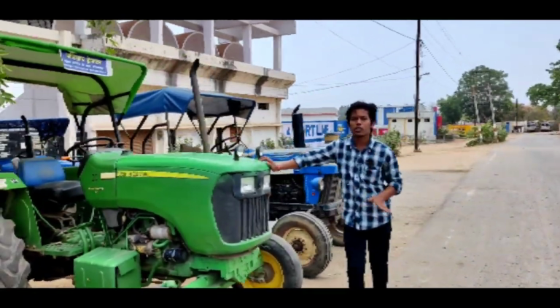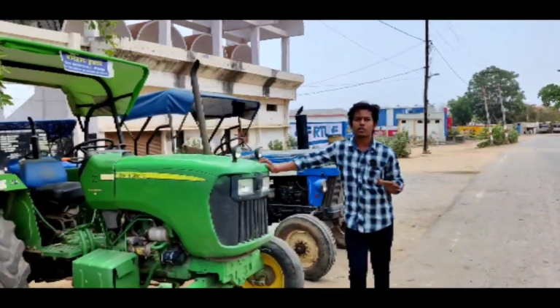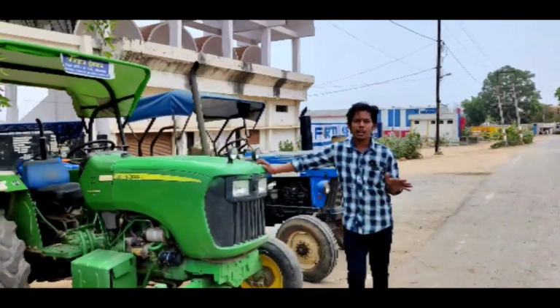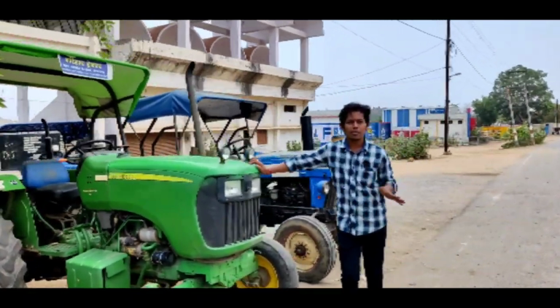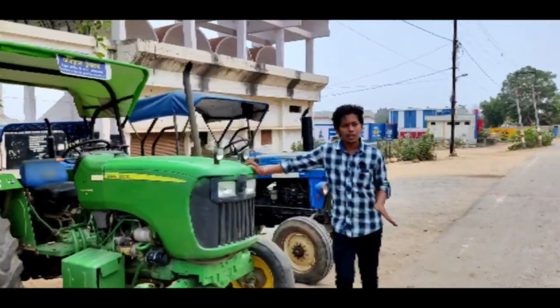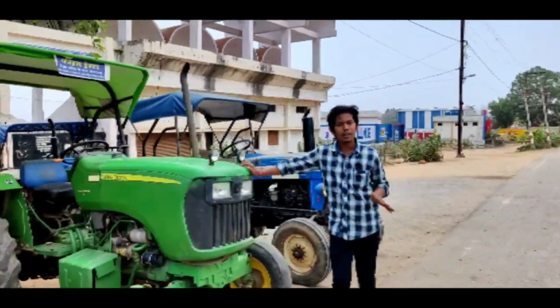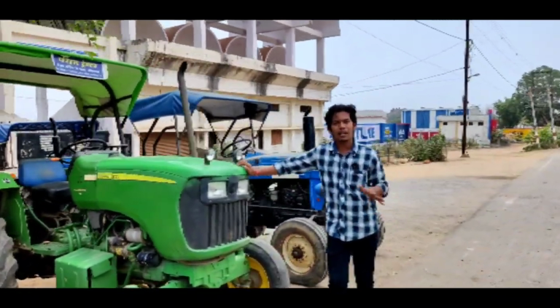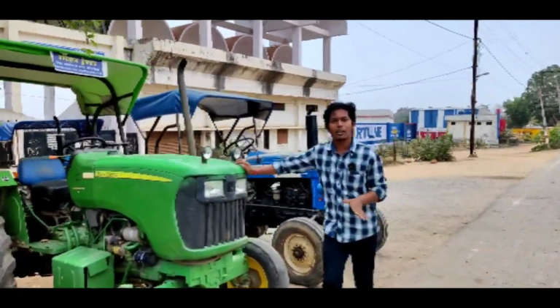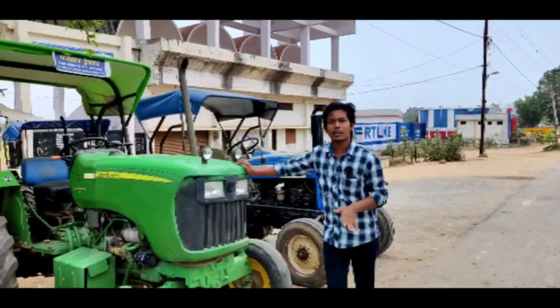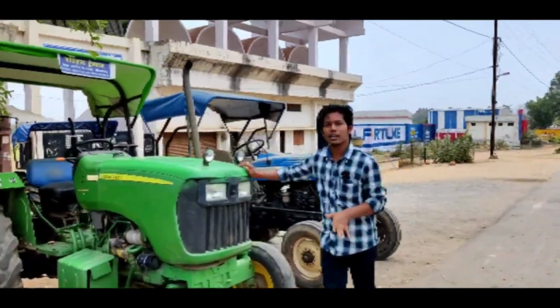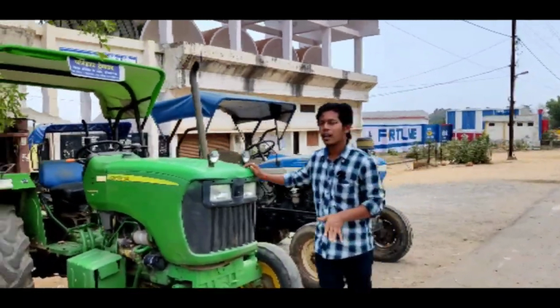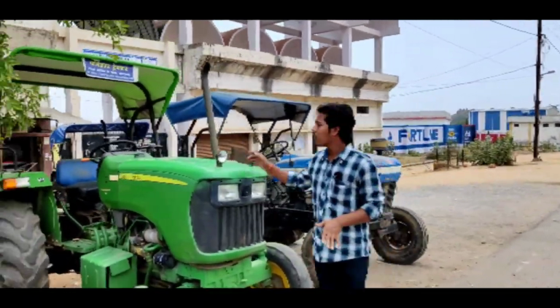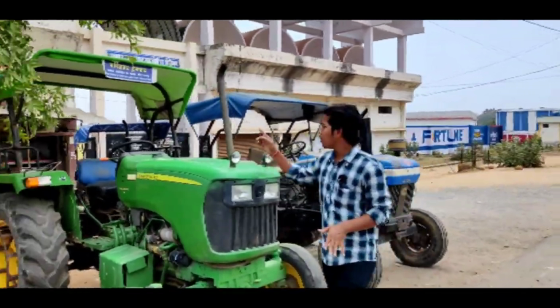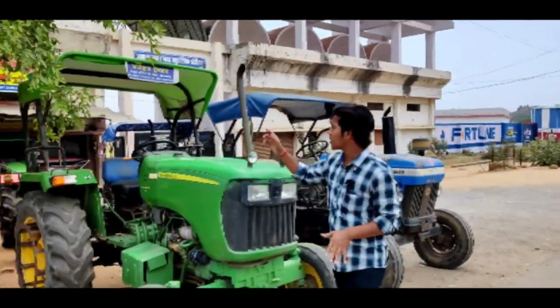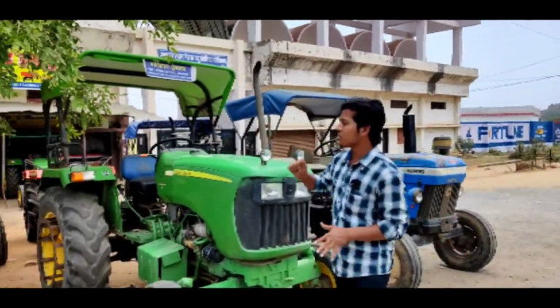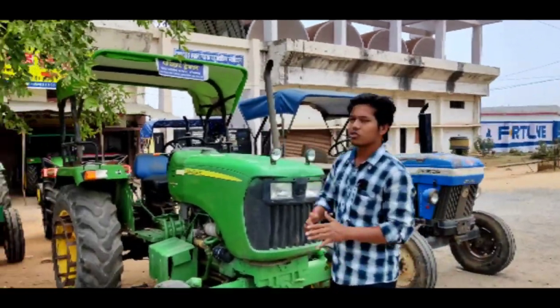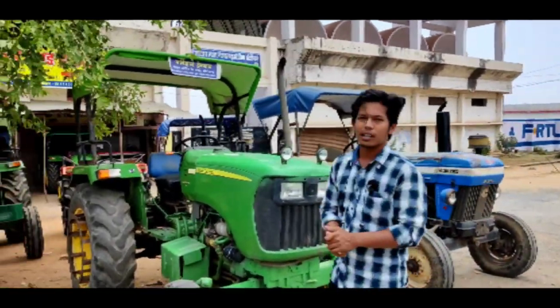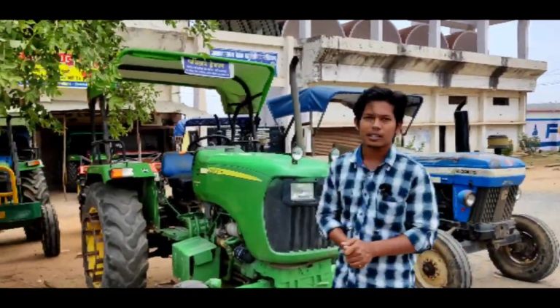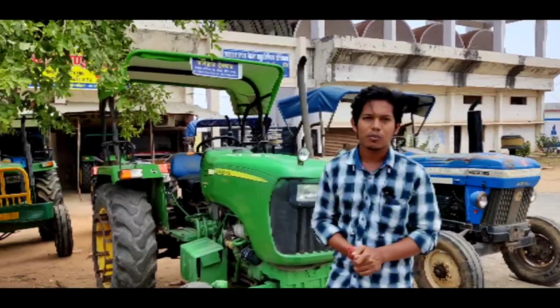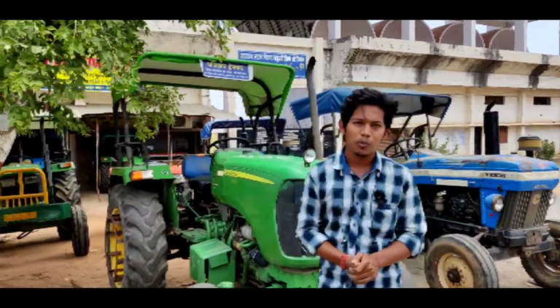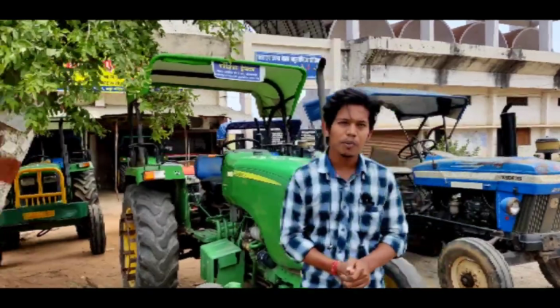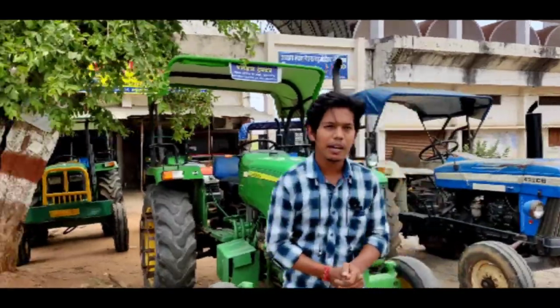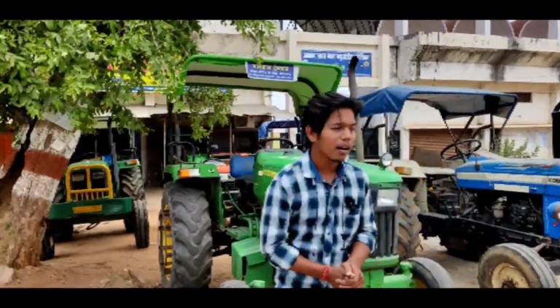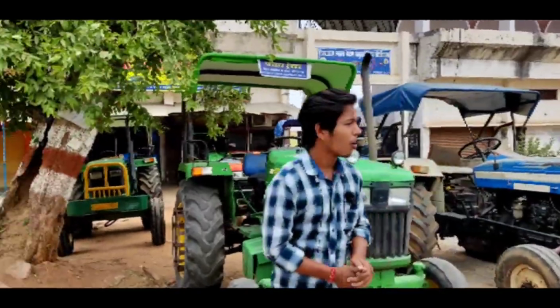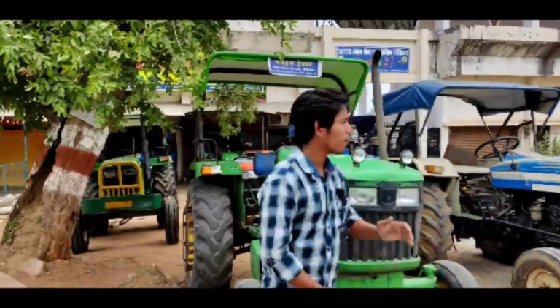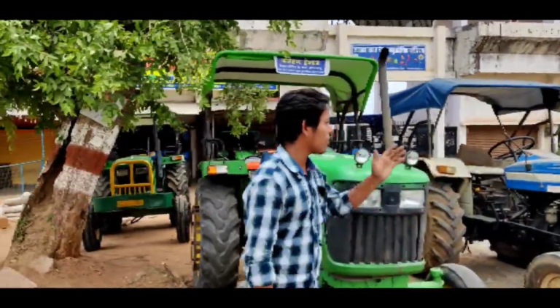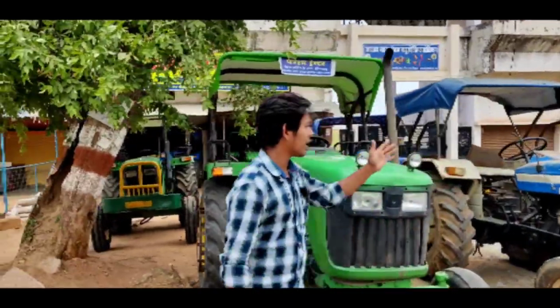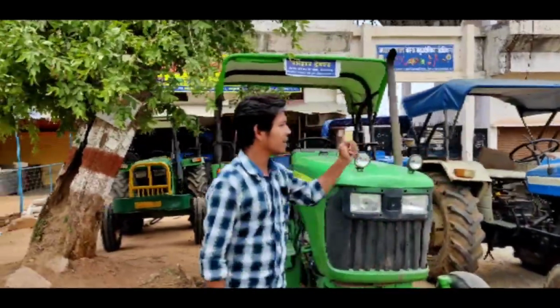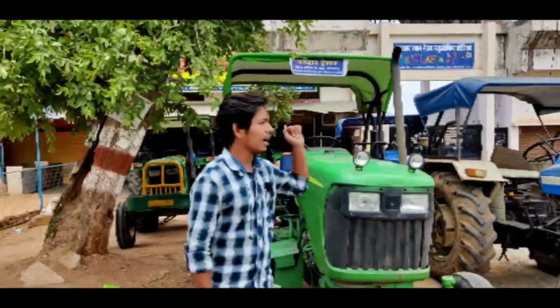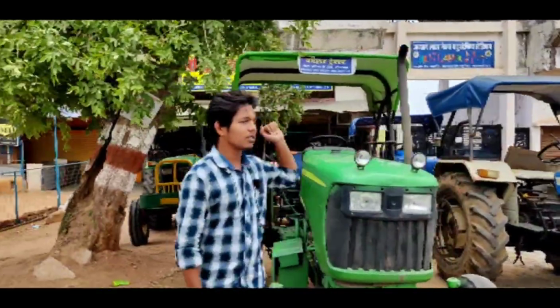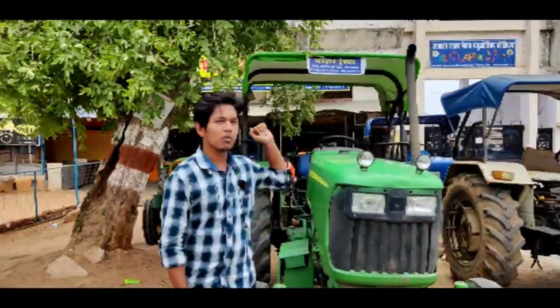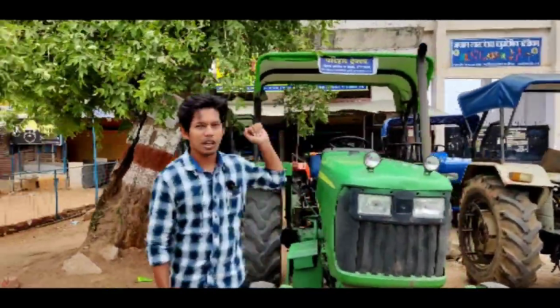Here we are also looking at Sonalika, which is the biggest selling tractor. The model is 740, and the power tractor is 49 HP.